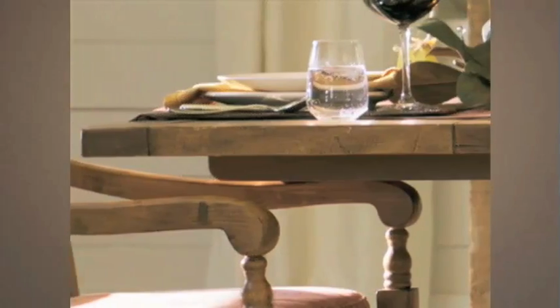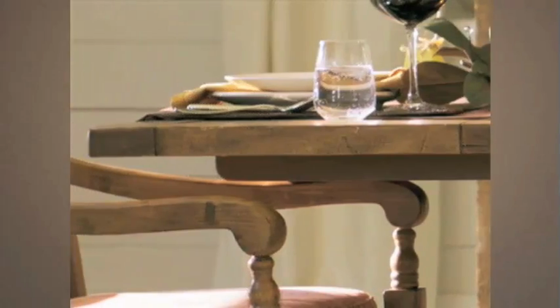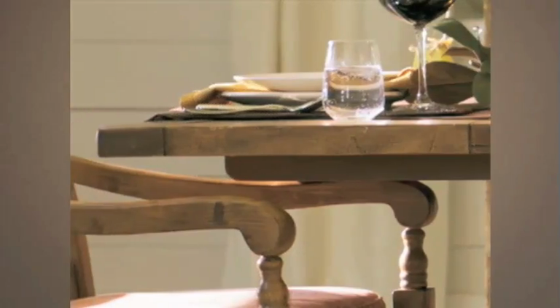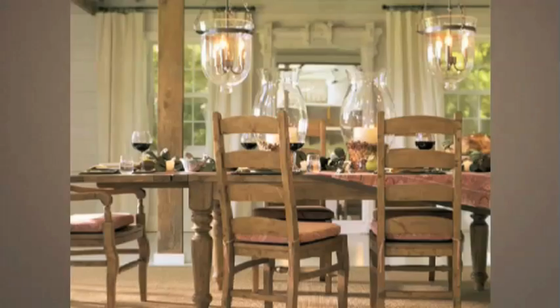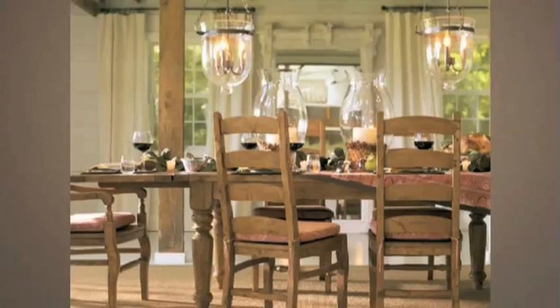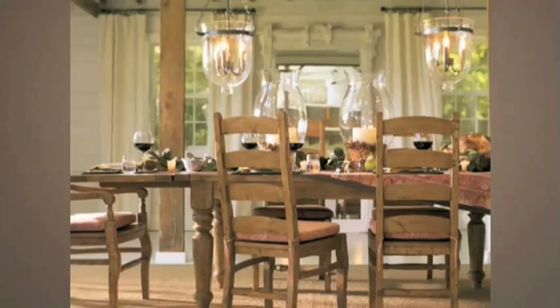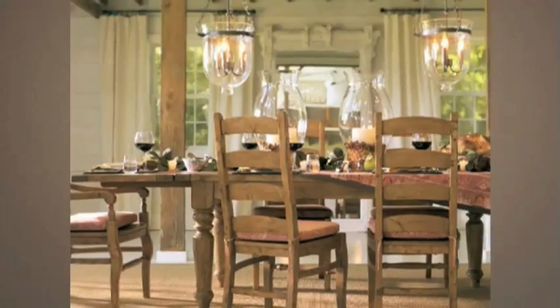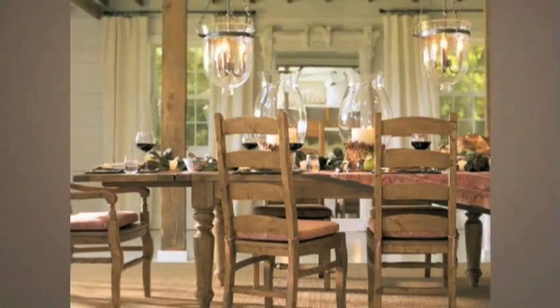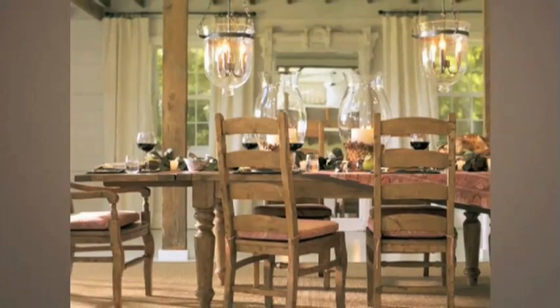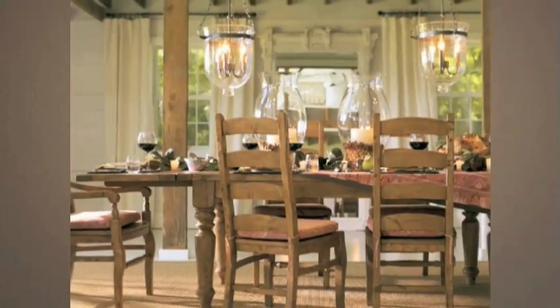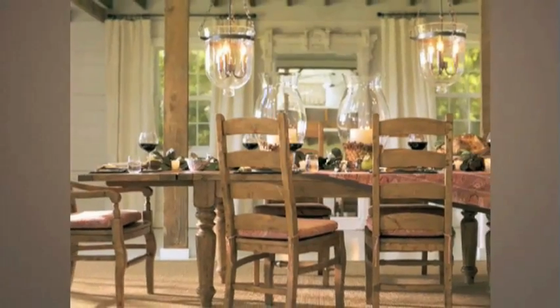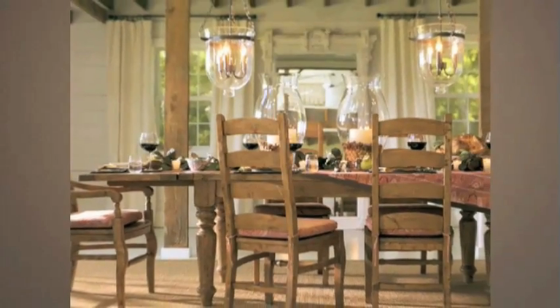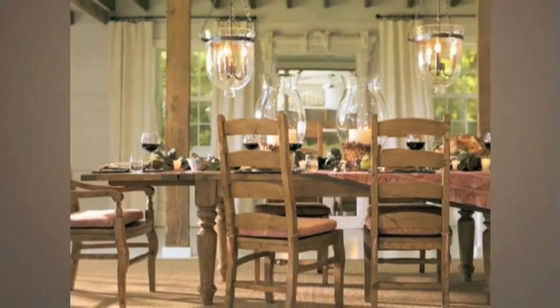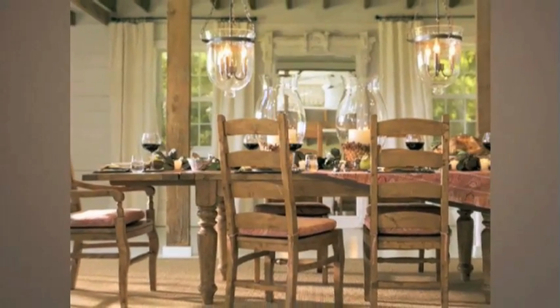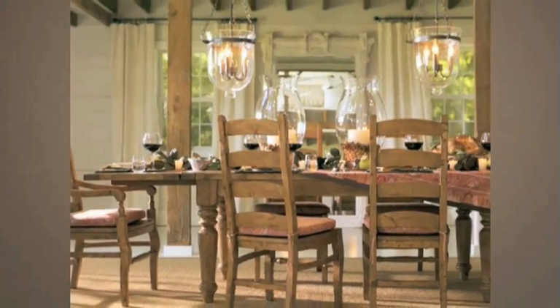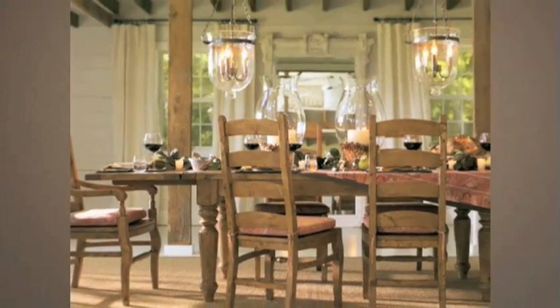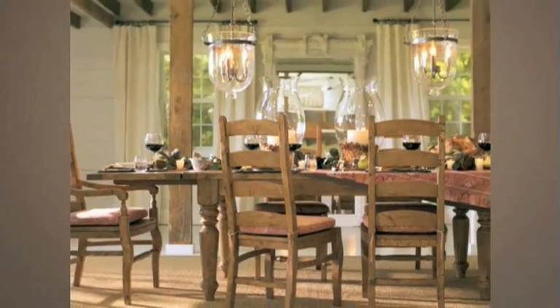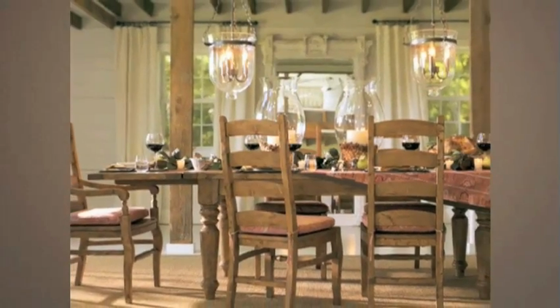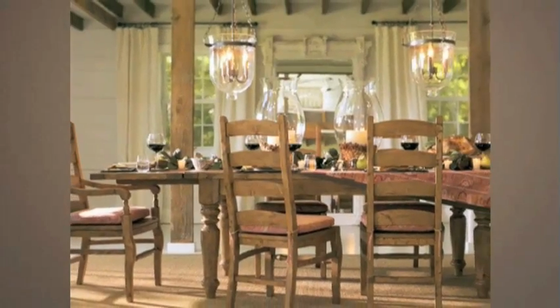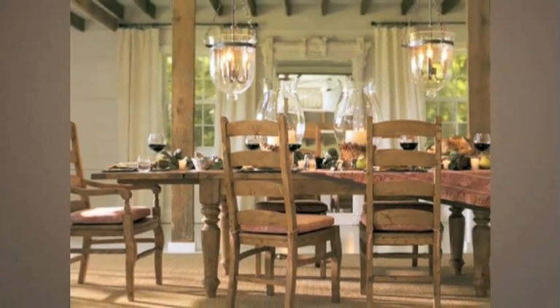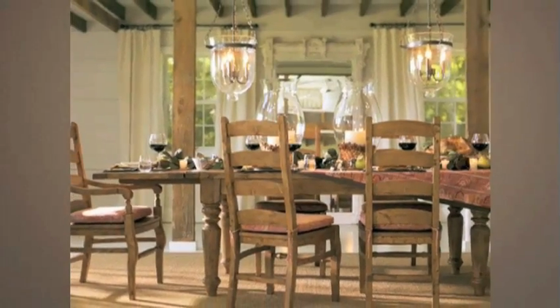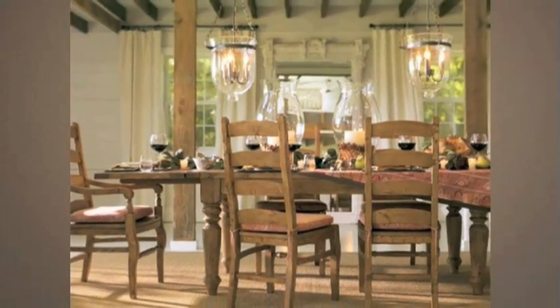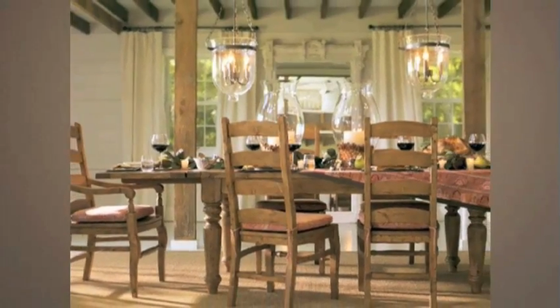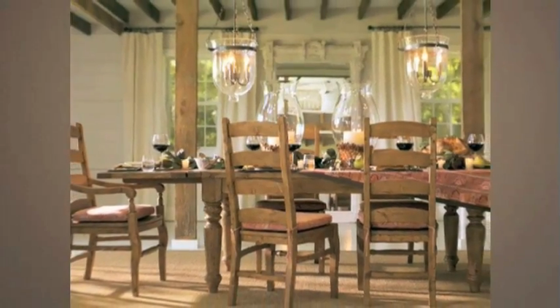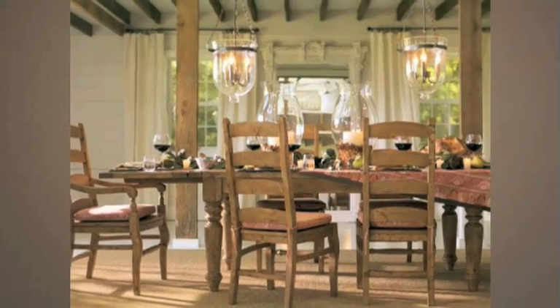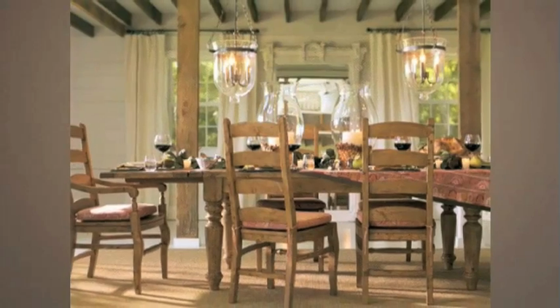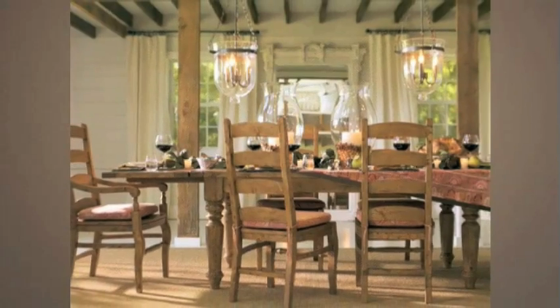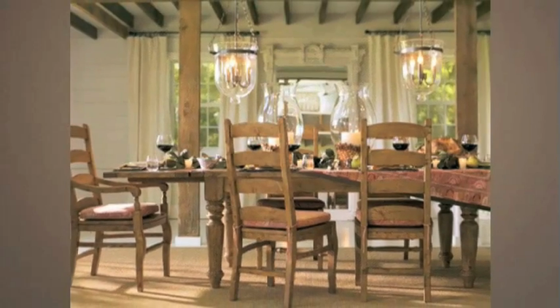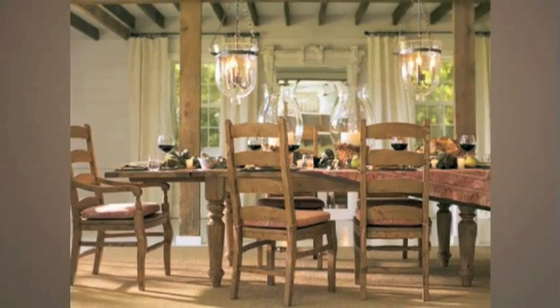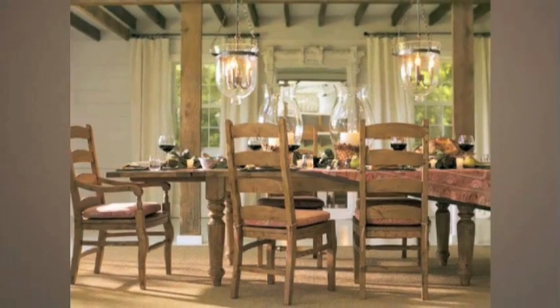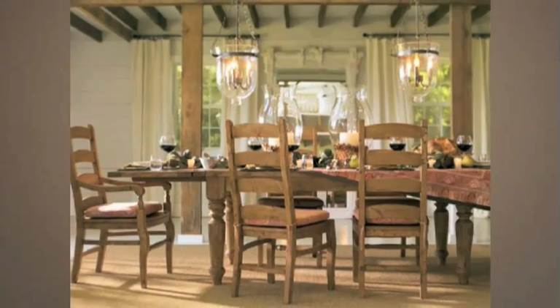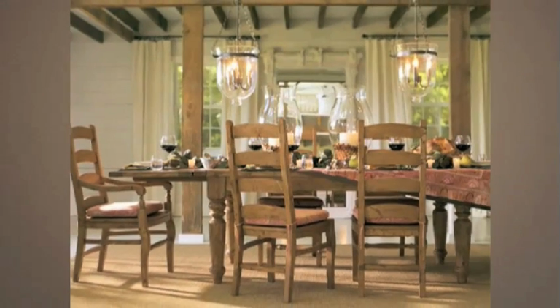I'm proud we've been able to recreate for Pottery Barn the look and feel of this time-worn classic.